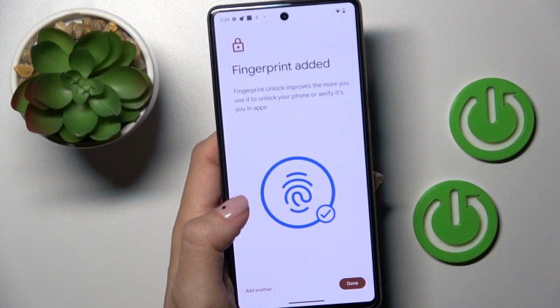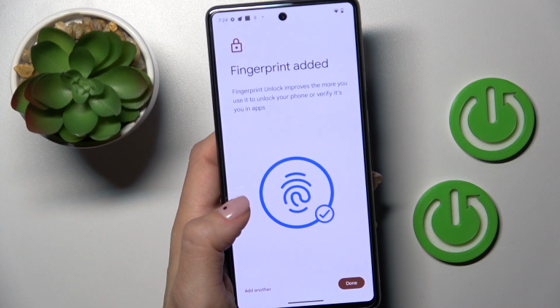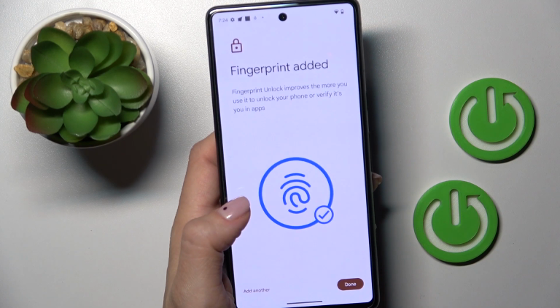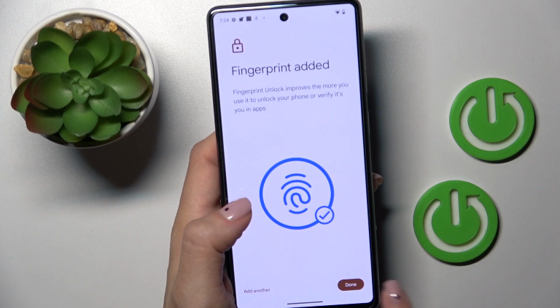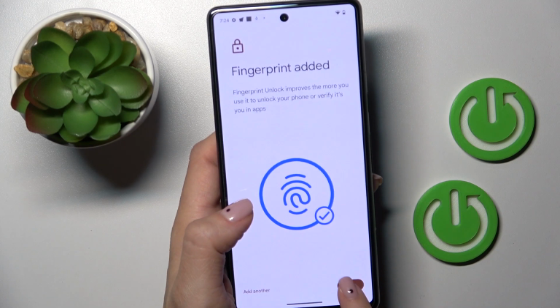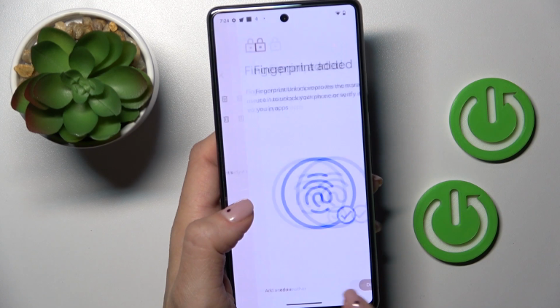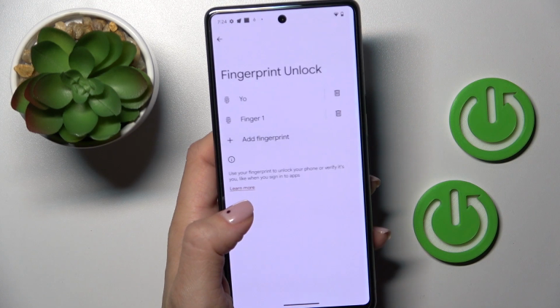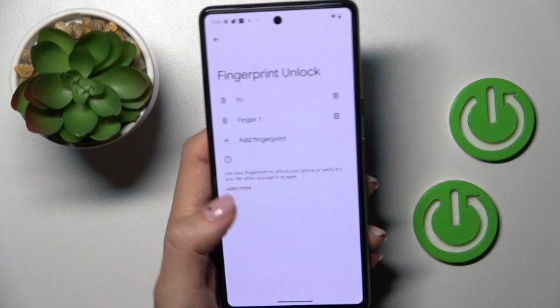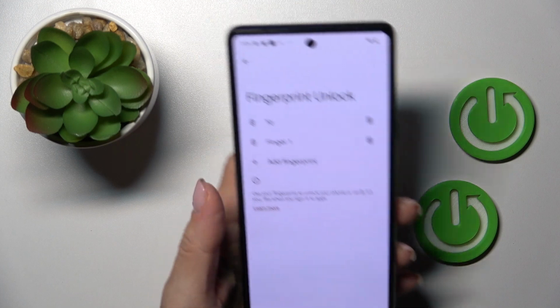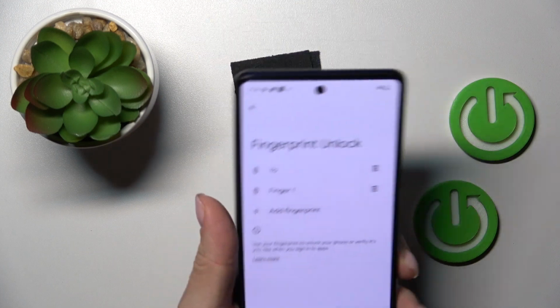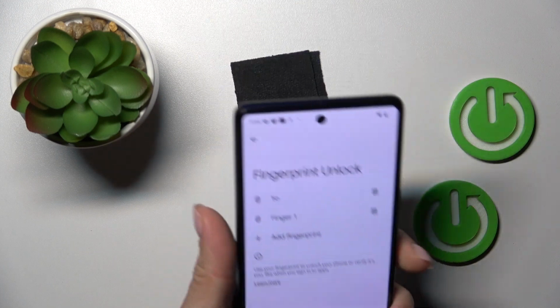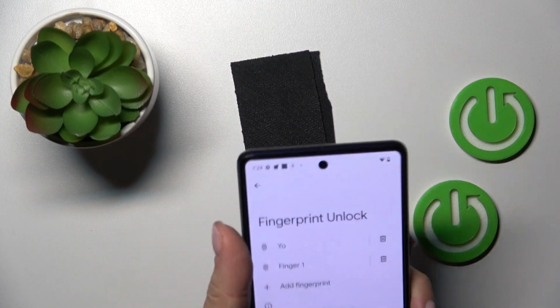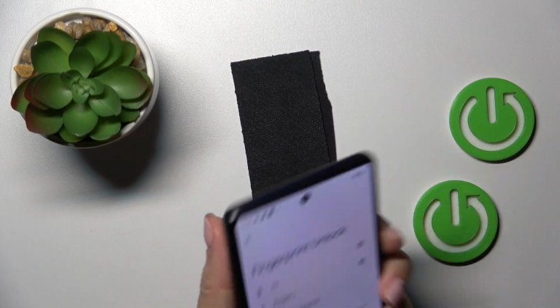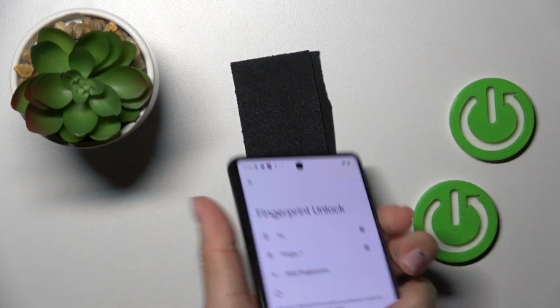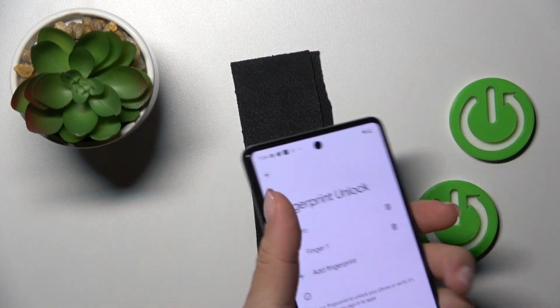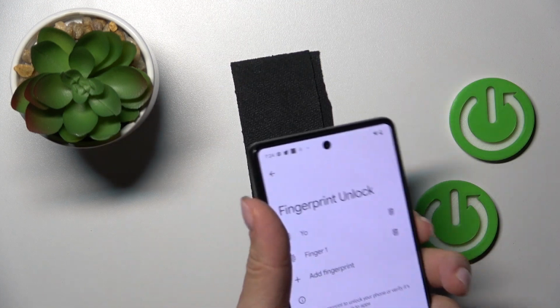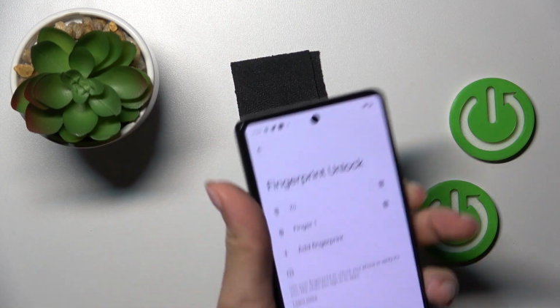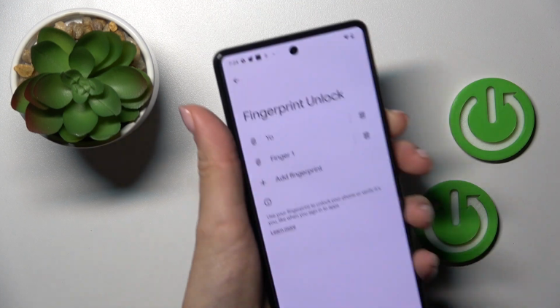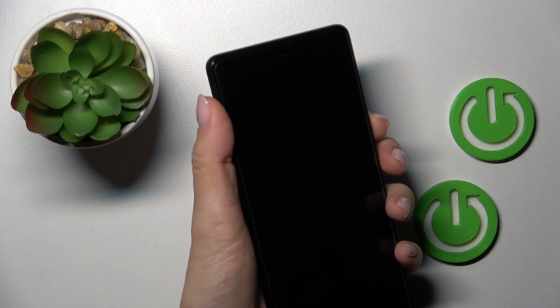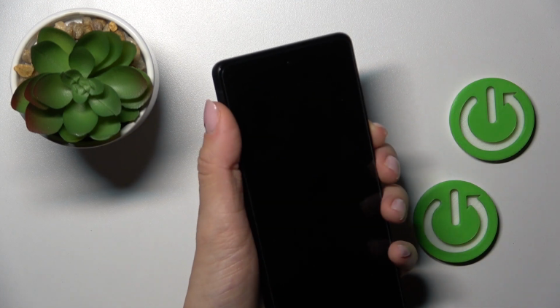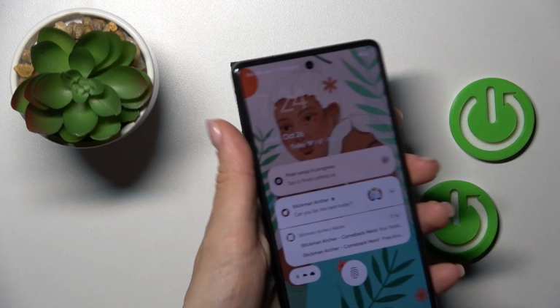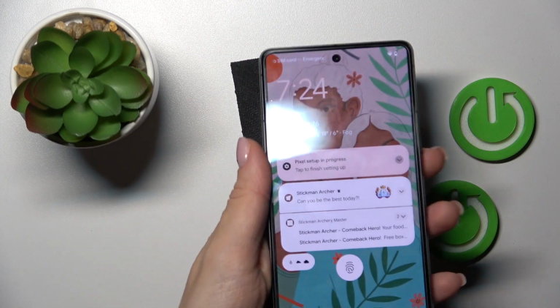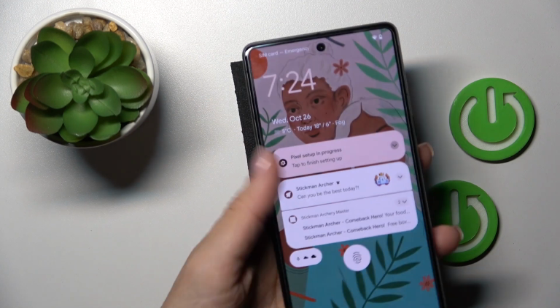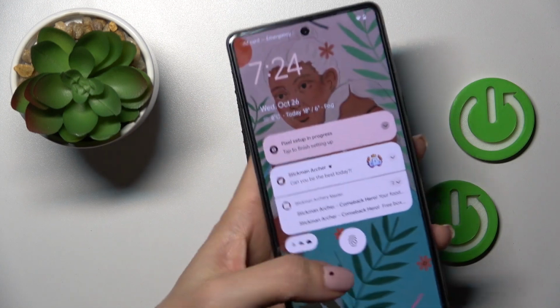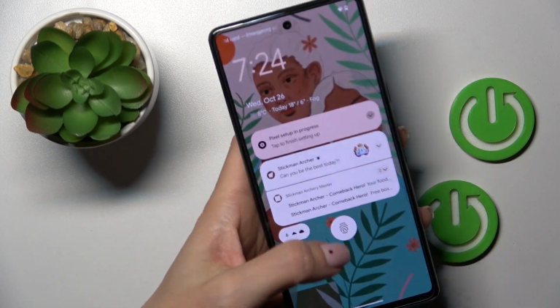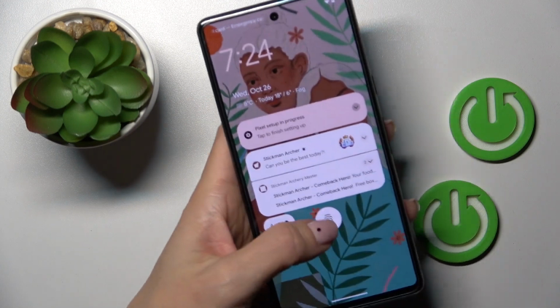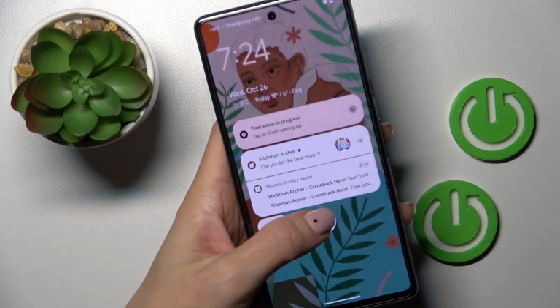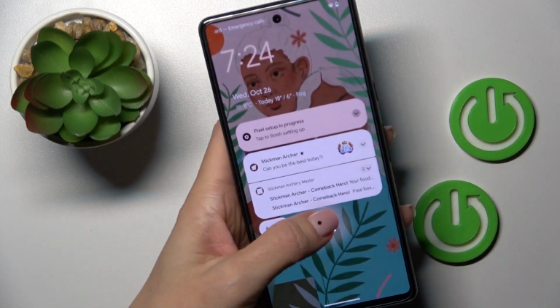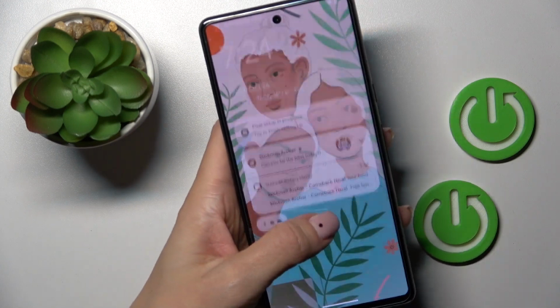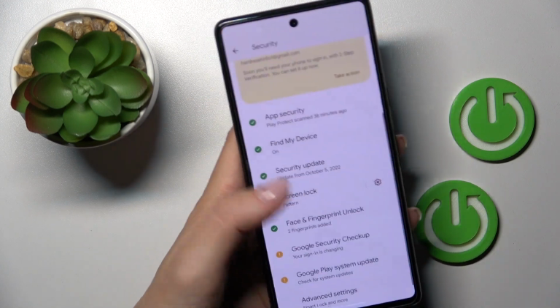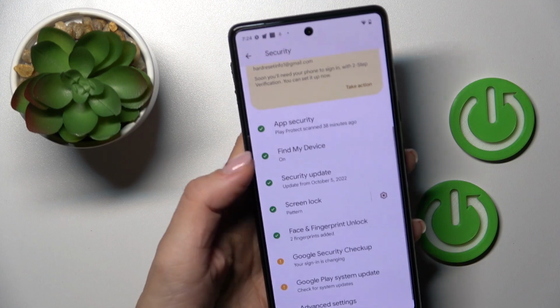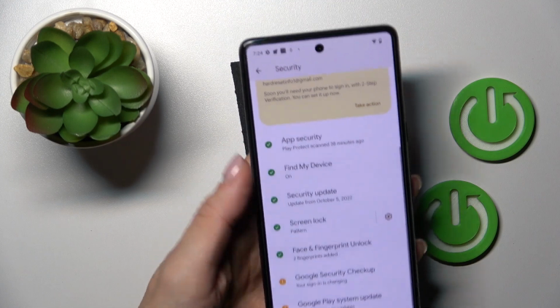And that's it! Now tap on Done and from now on you can unlock your device with this fingerprint, just like this.